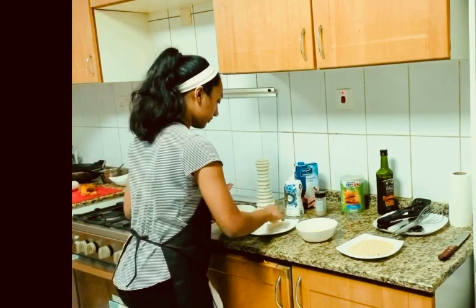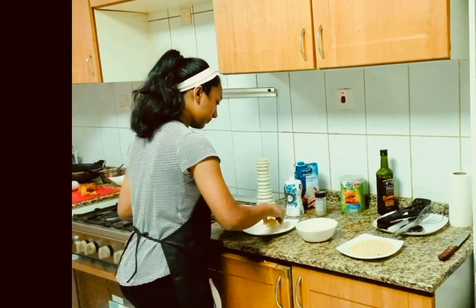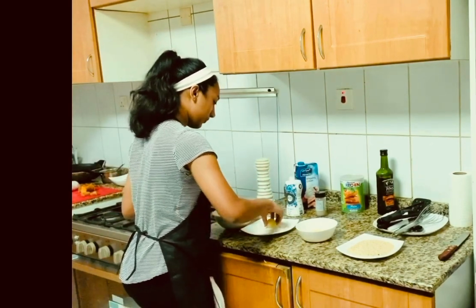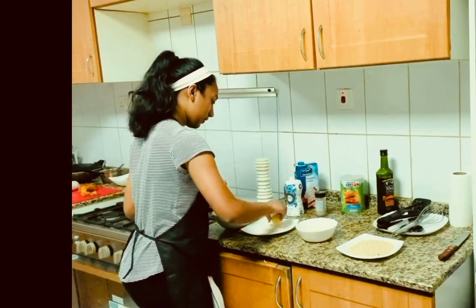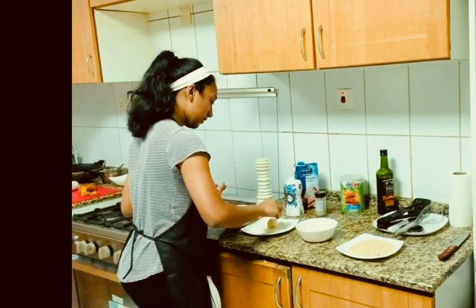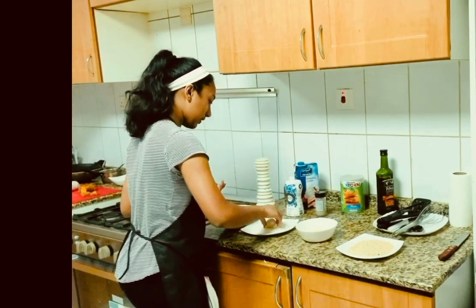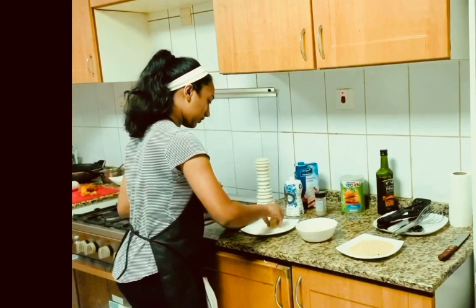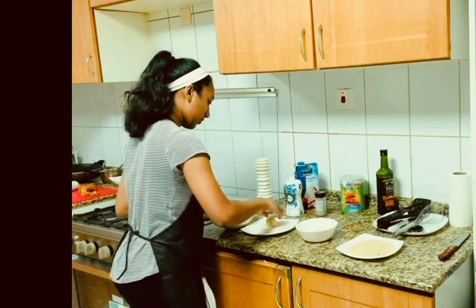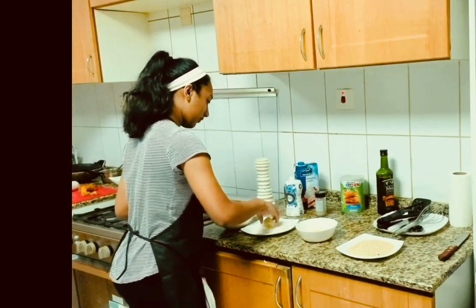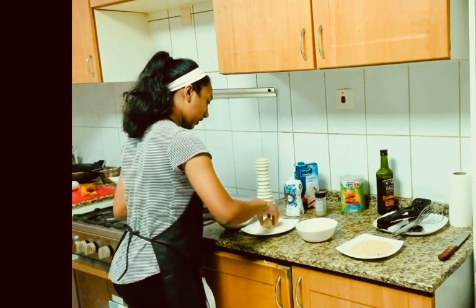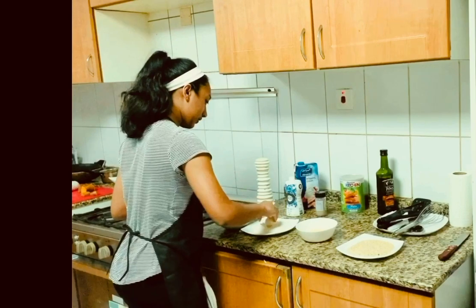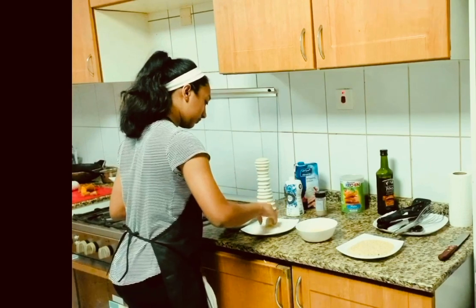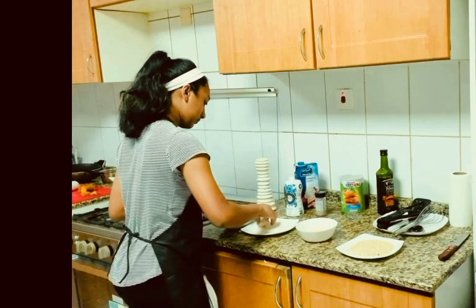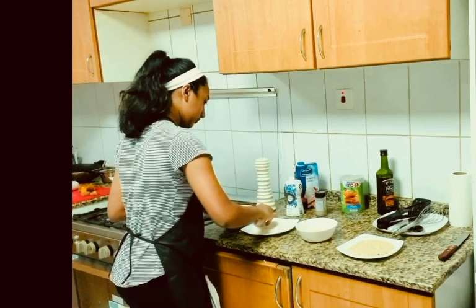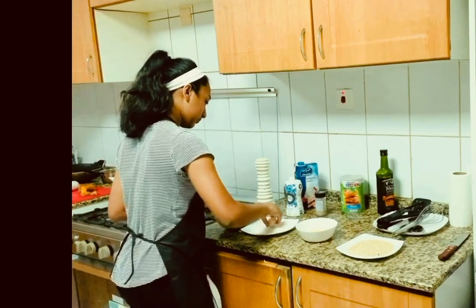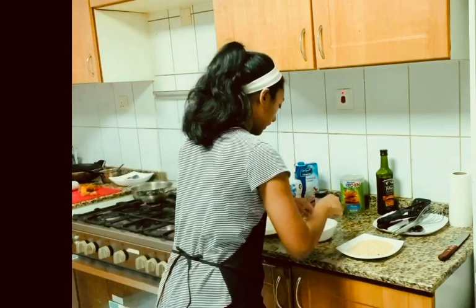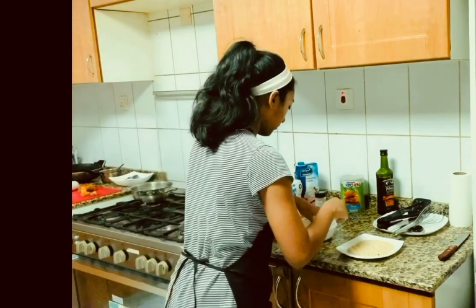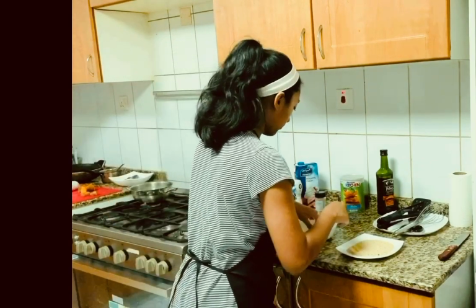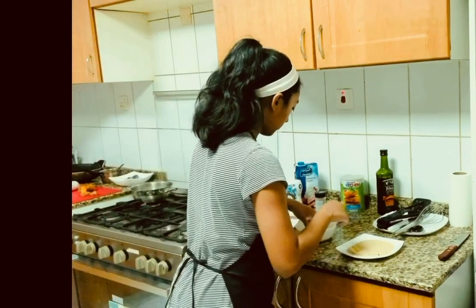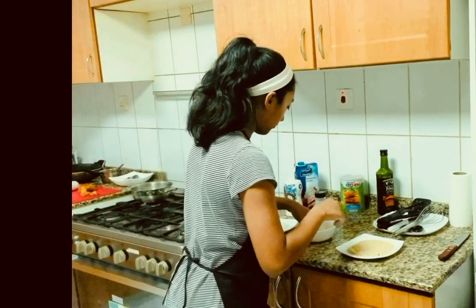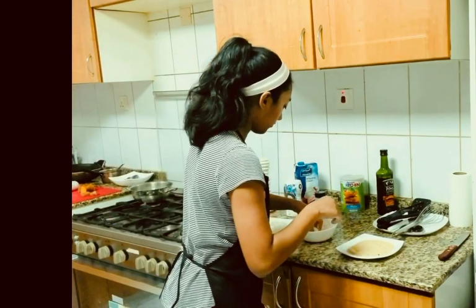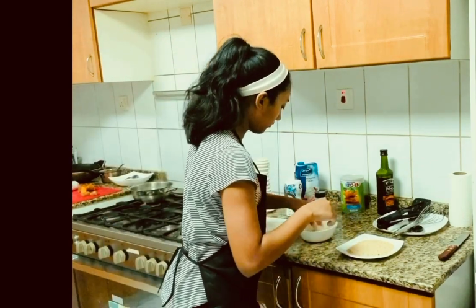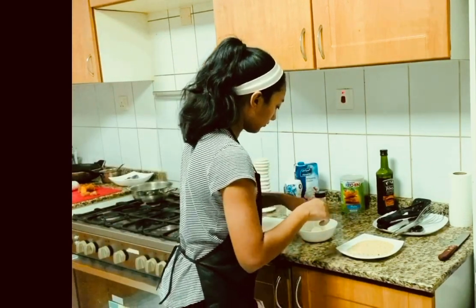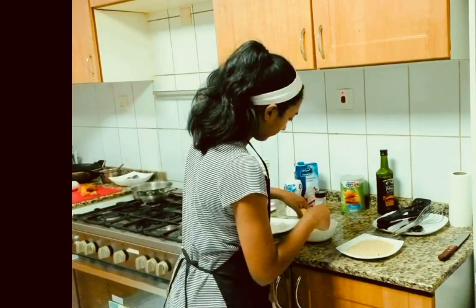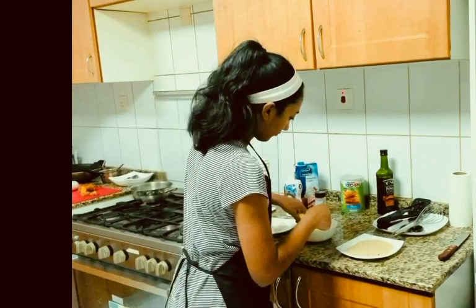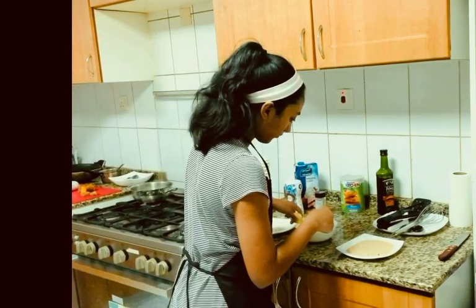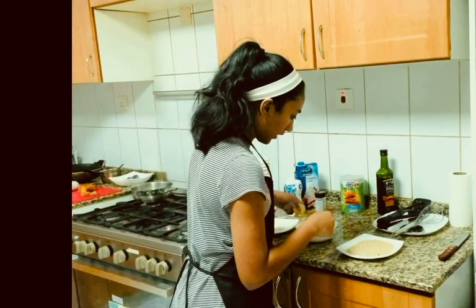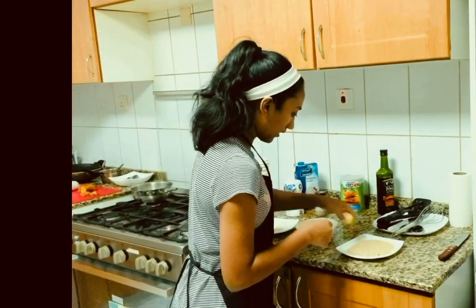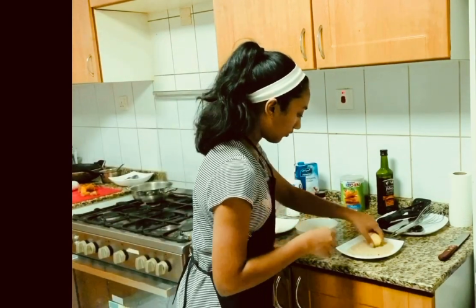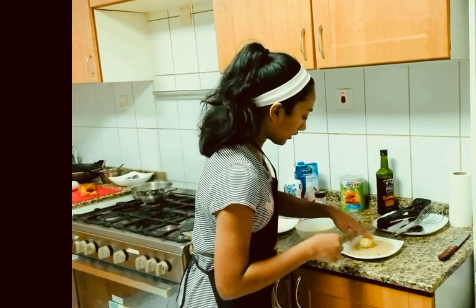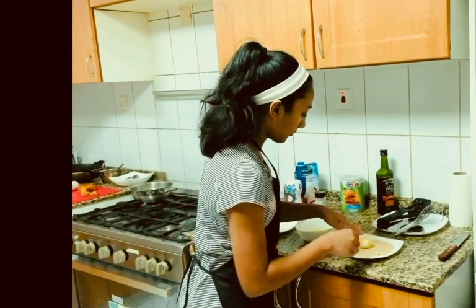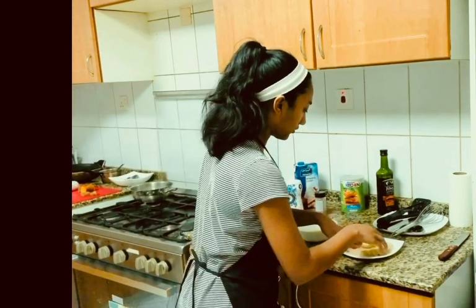And coat it in flour, egg, and finally the breadcrumbs.